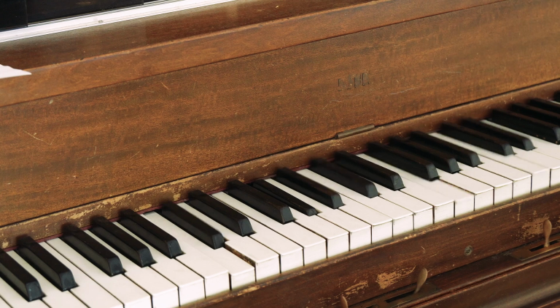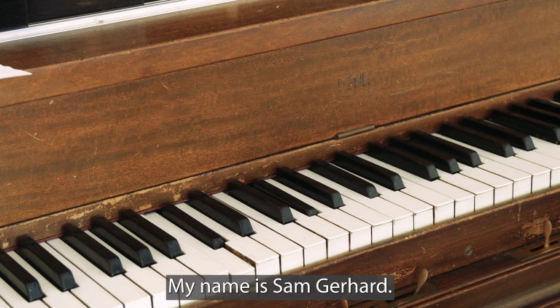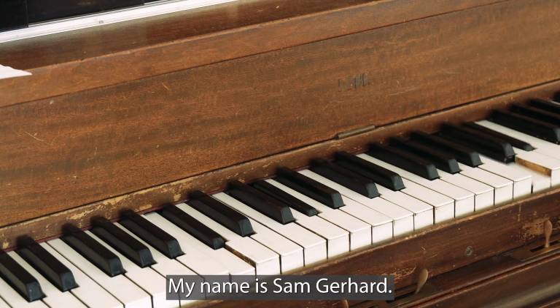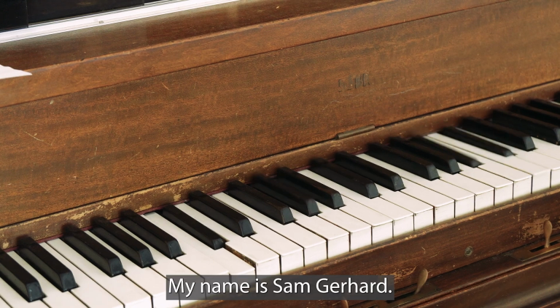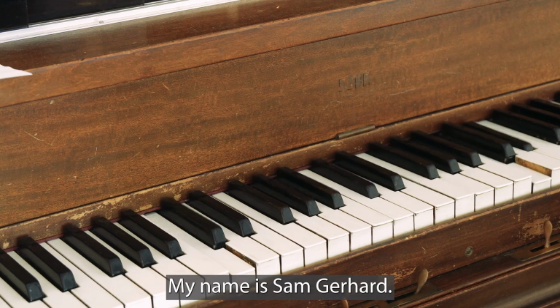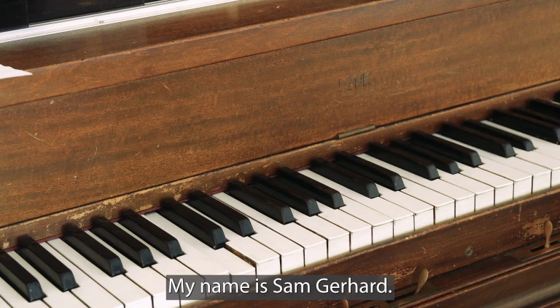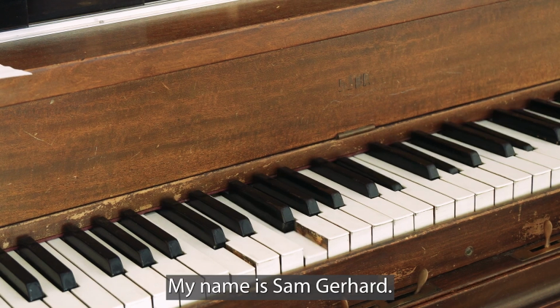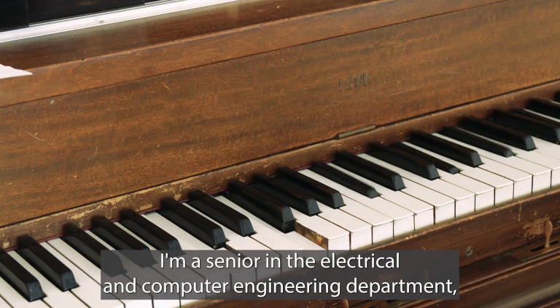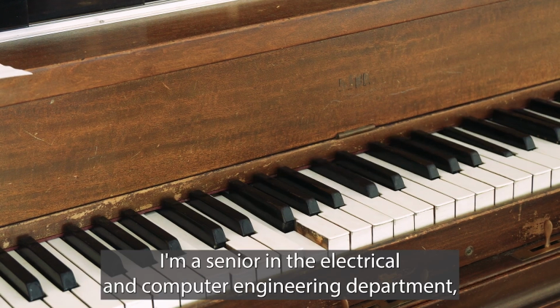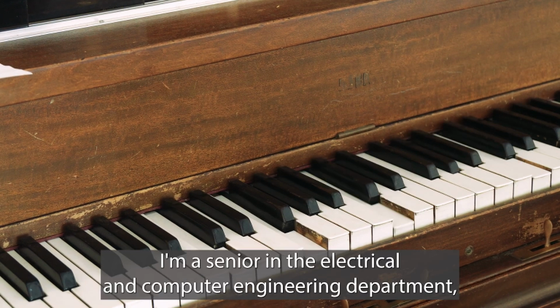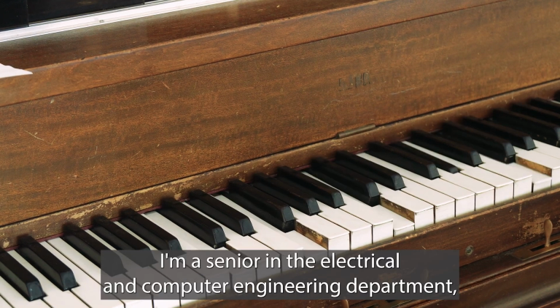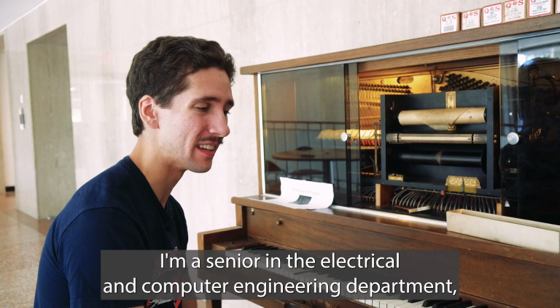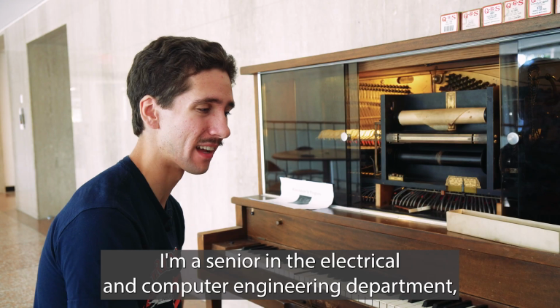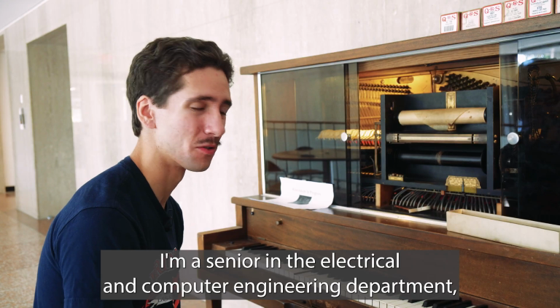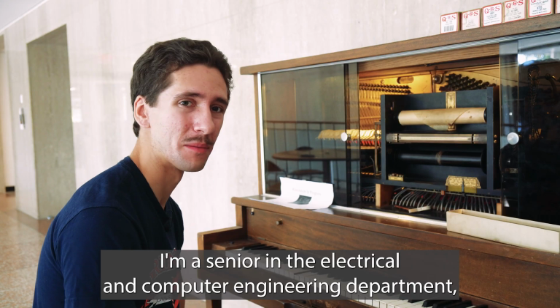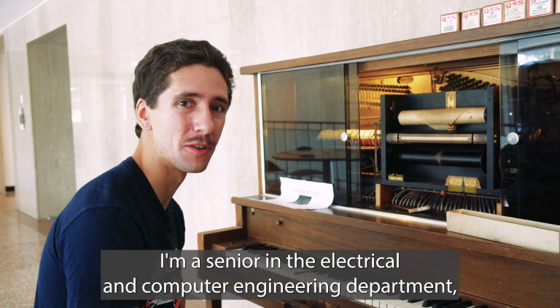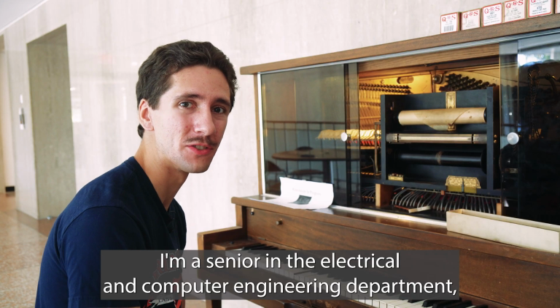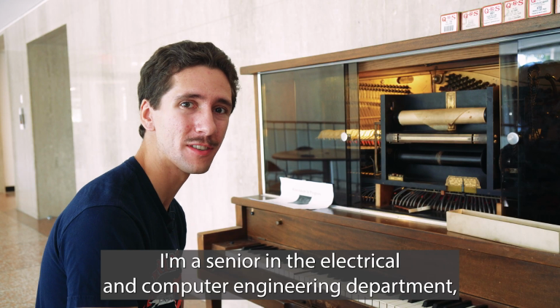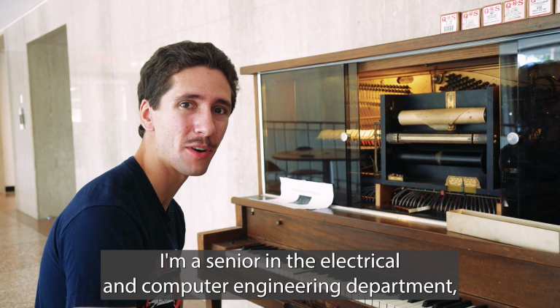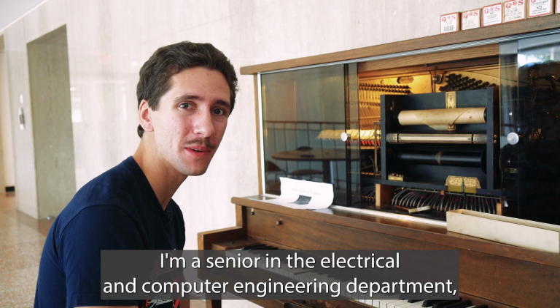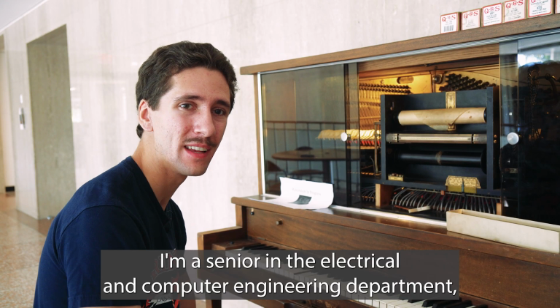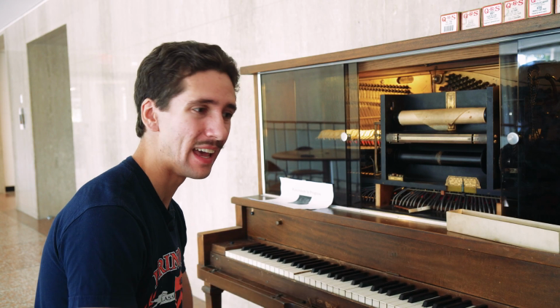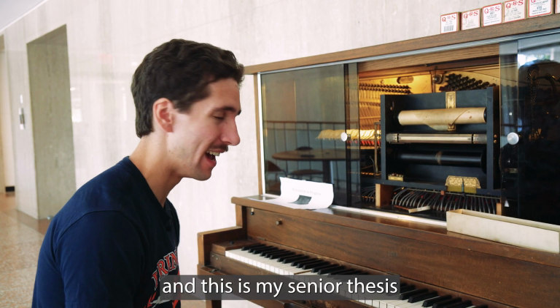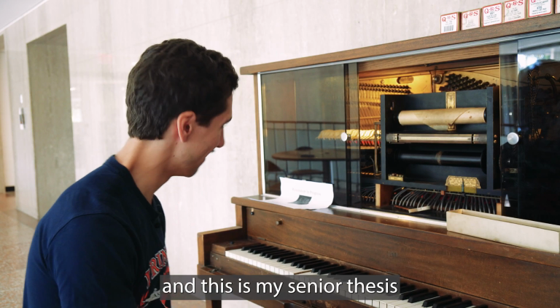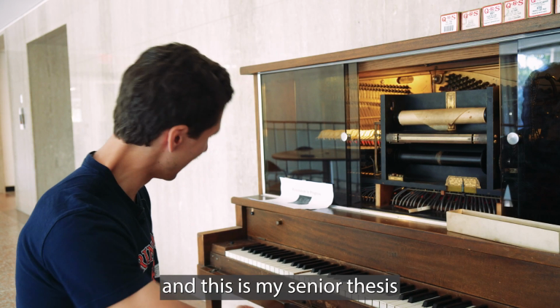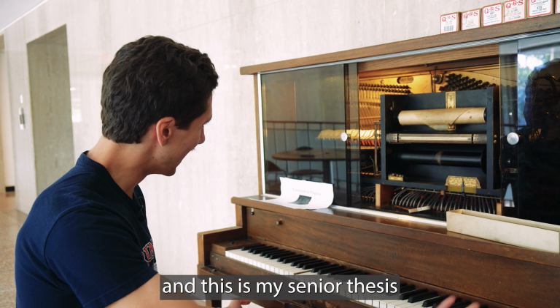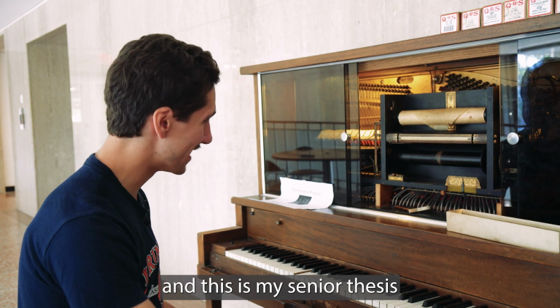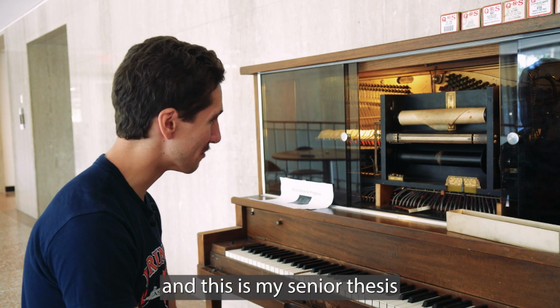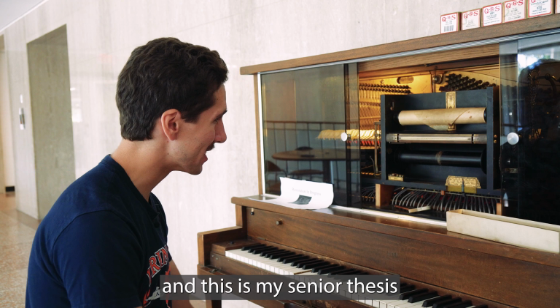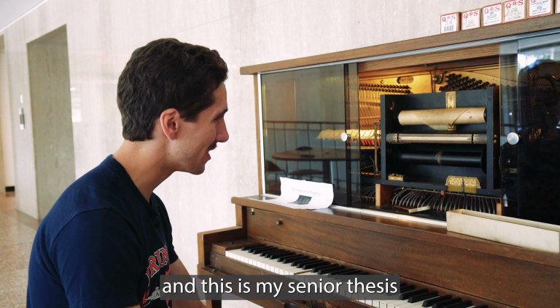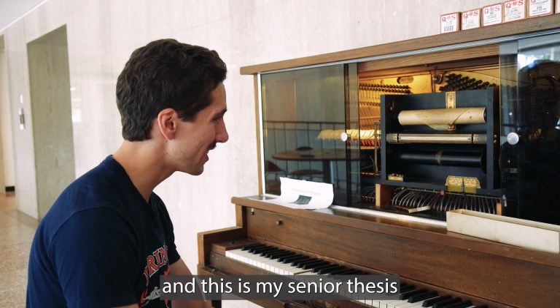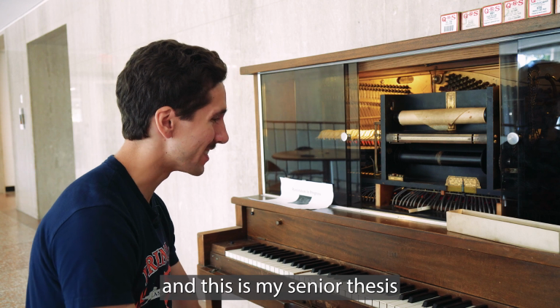My name is Sam Gerhard, I'm a senior in the electrical and computer engineering department, and this is my senior thesis.